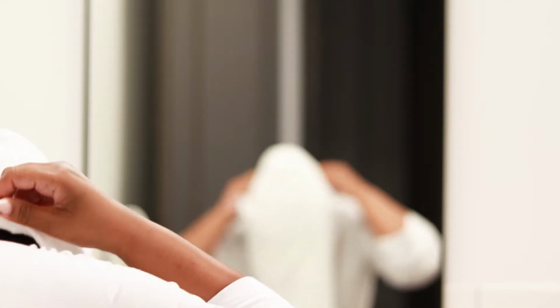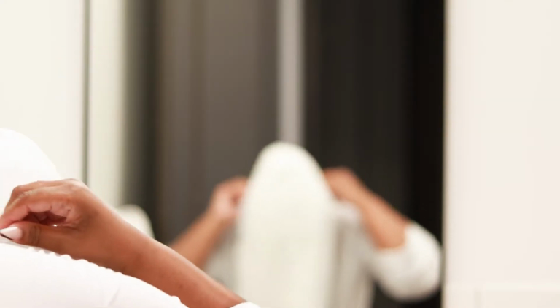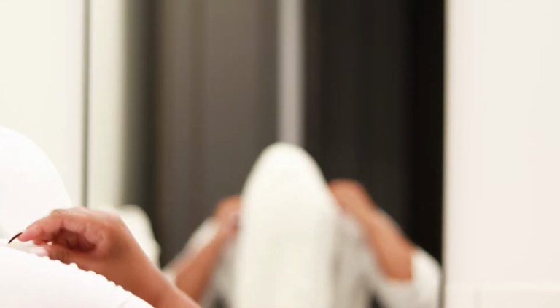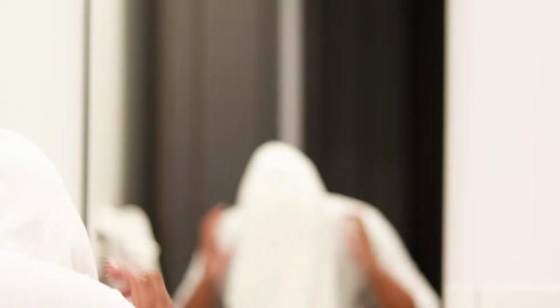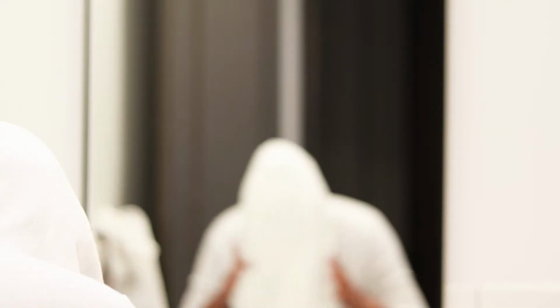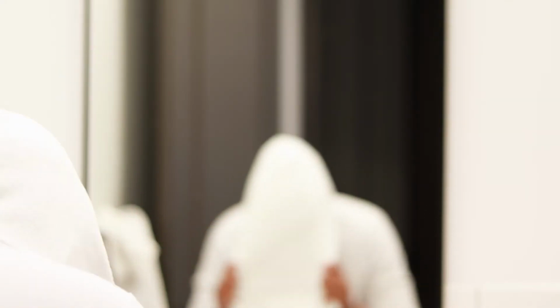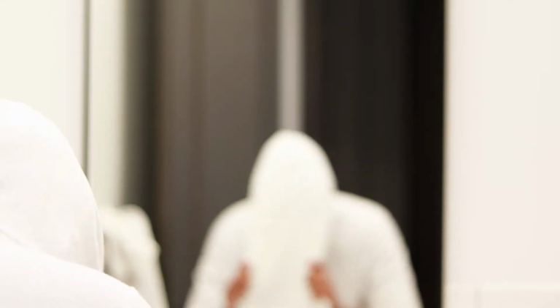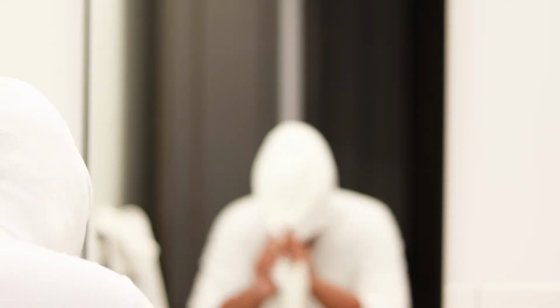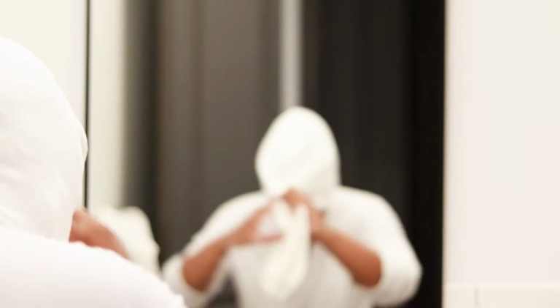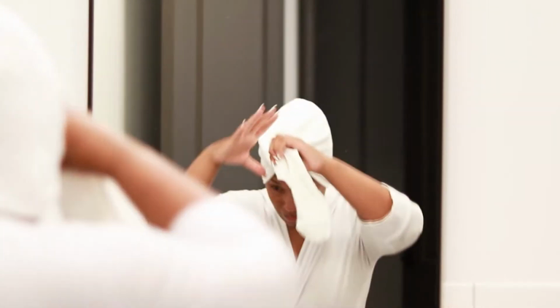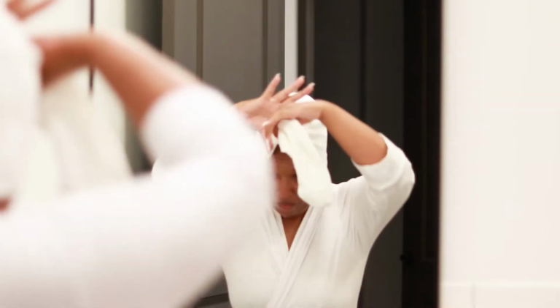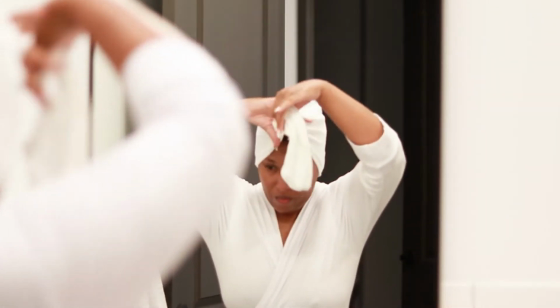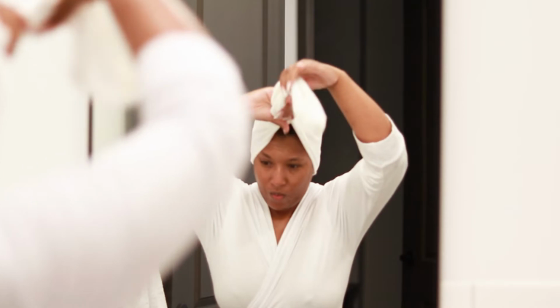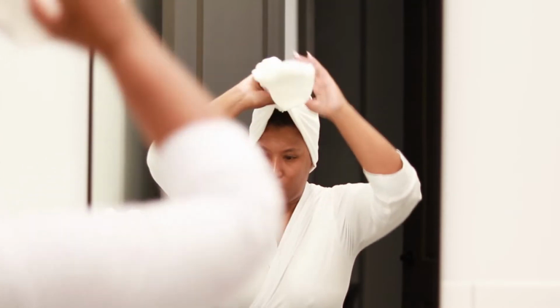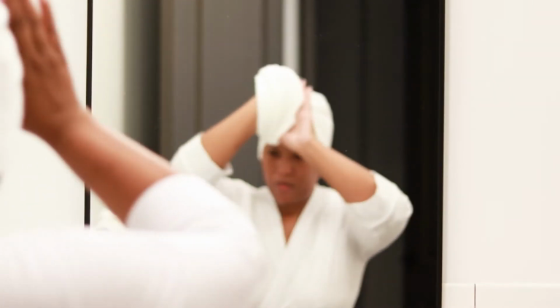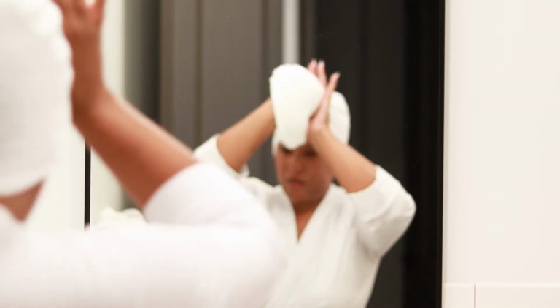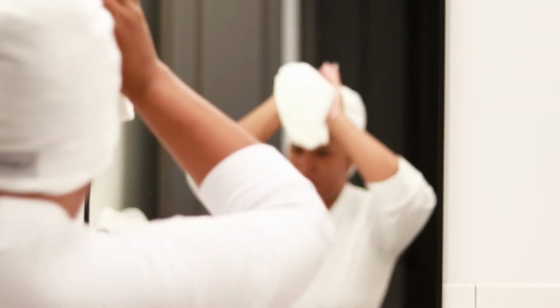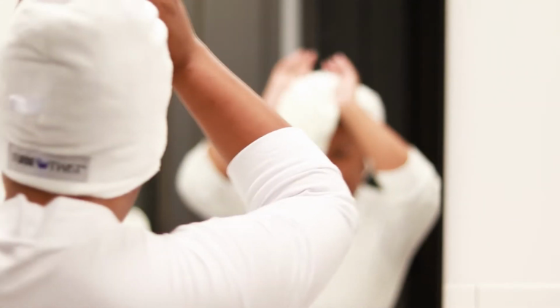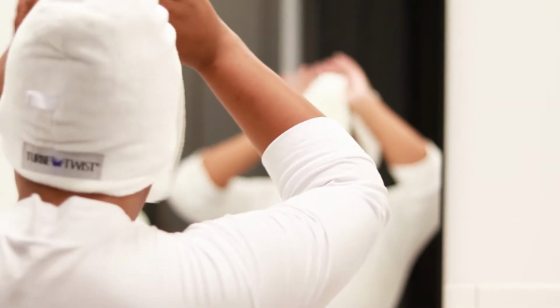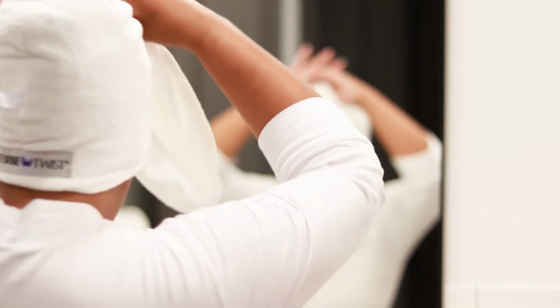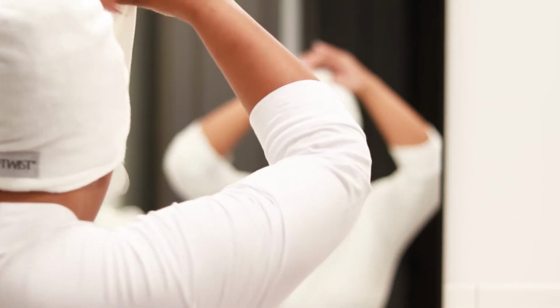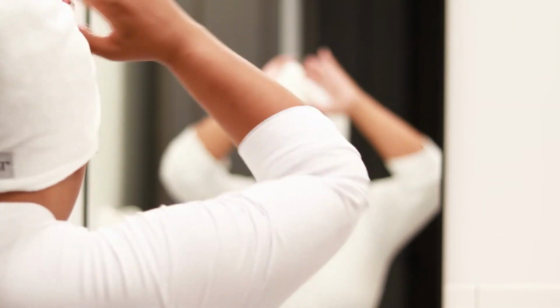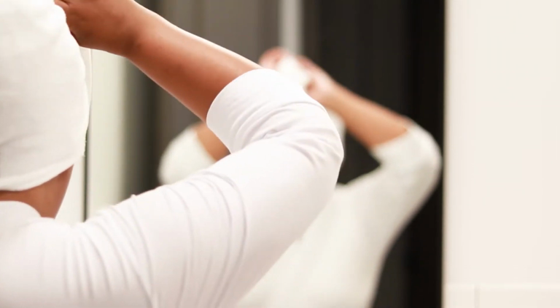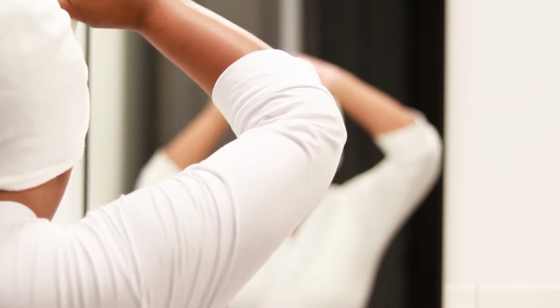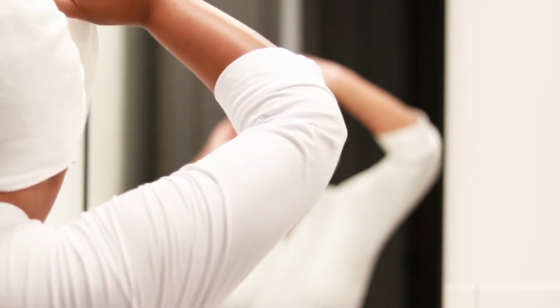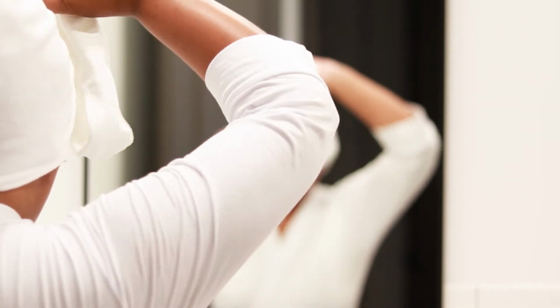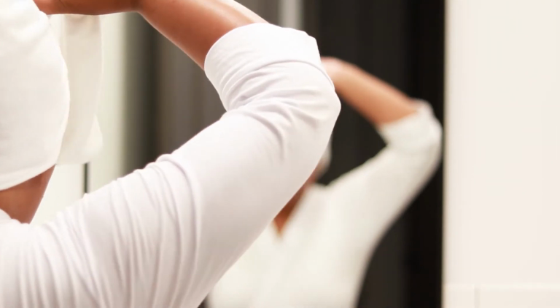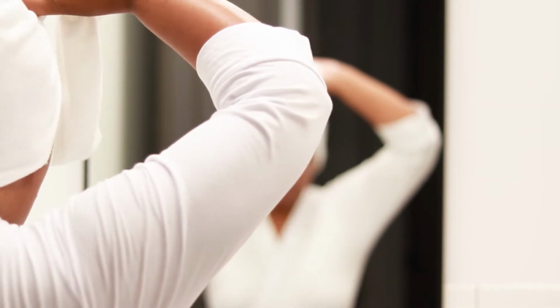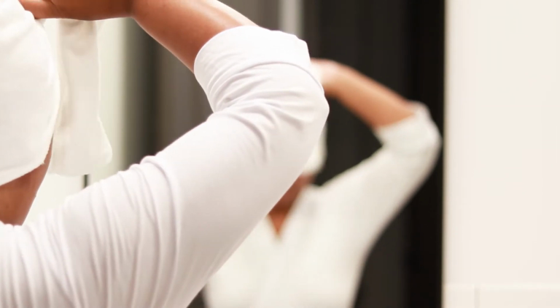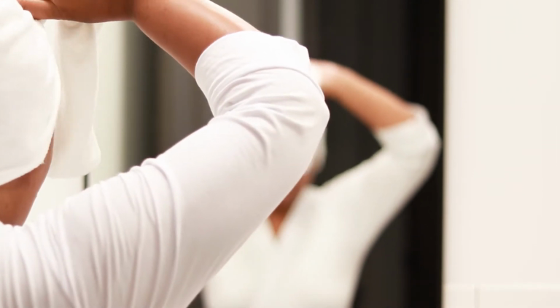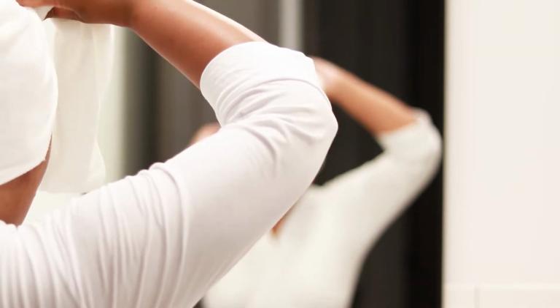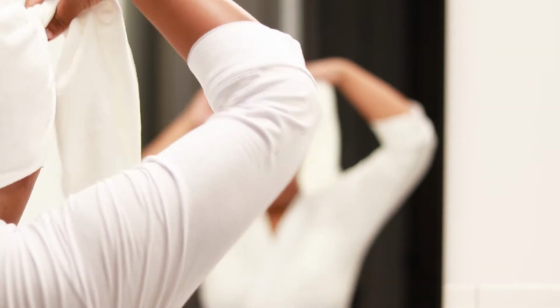Once I am out of the shower I love to use these towel hair wraps to dry my hair and keep everything out of my face.